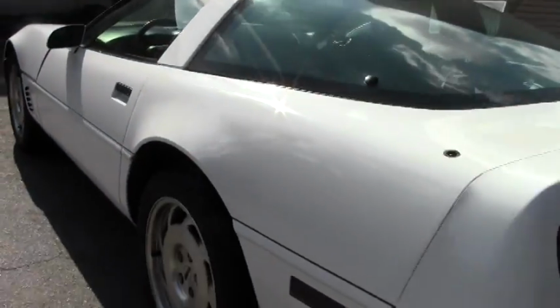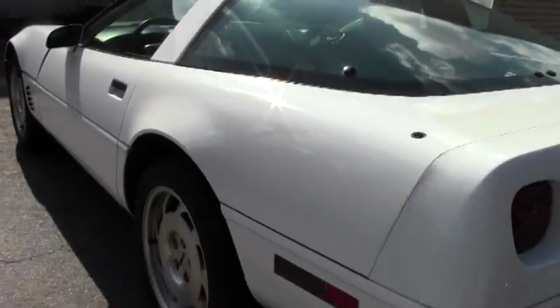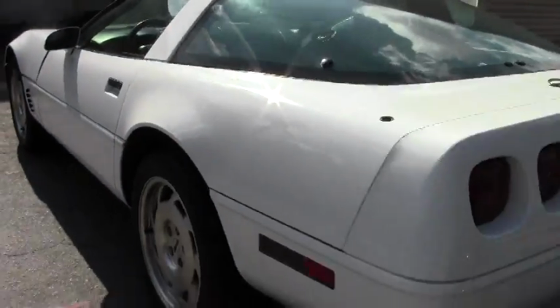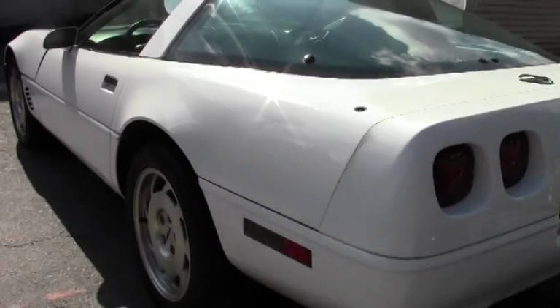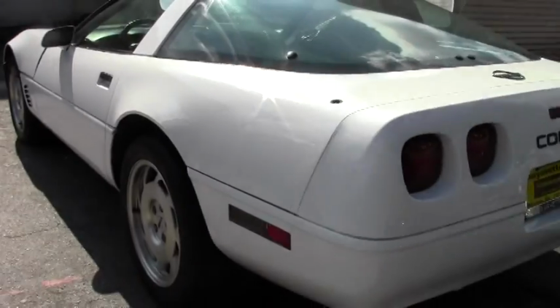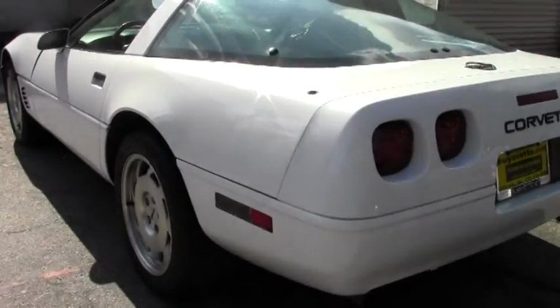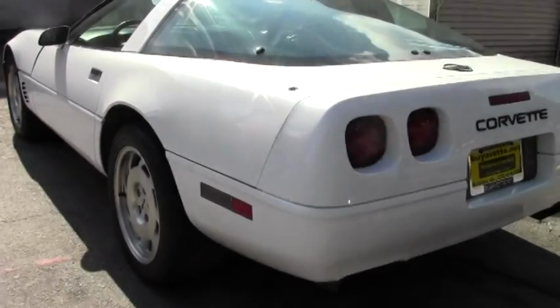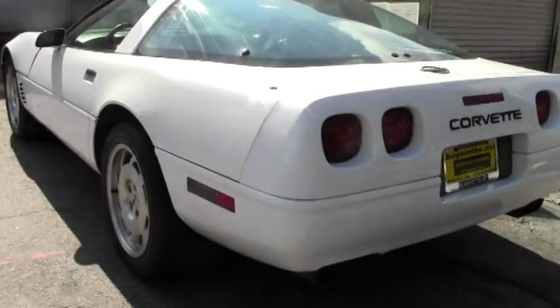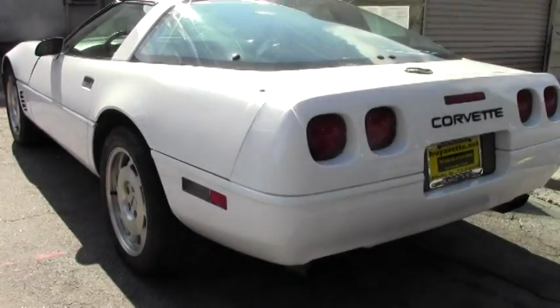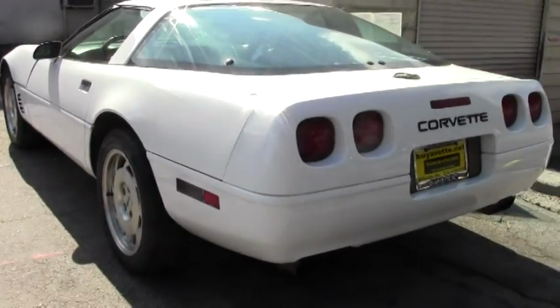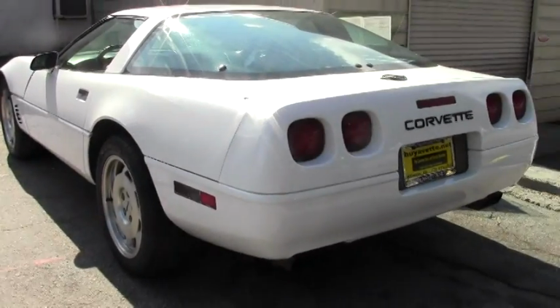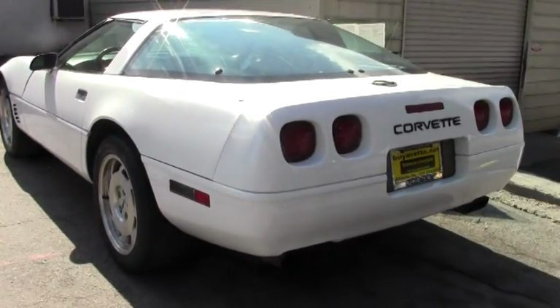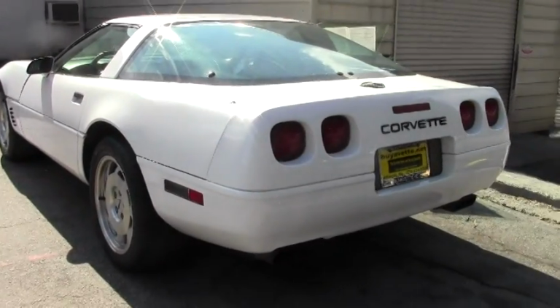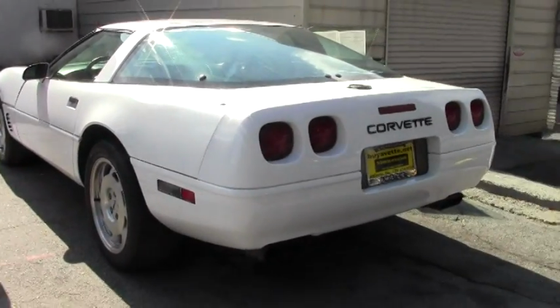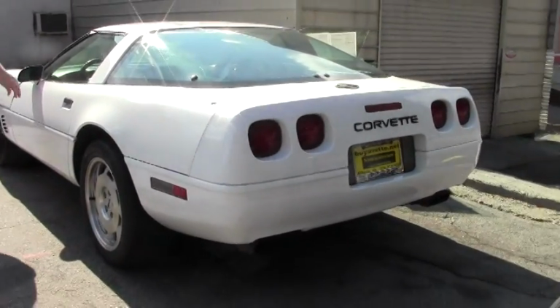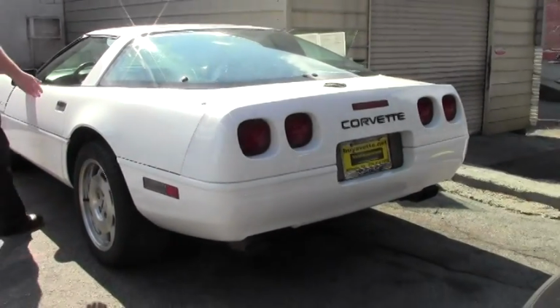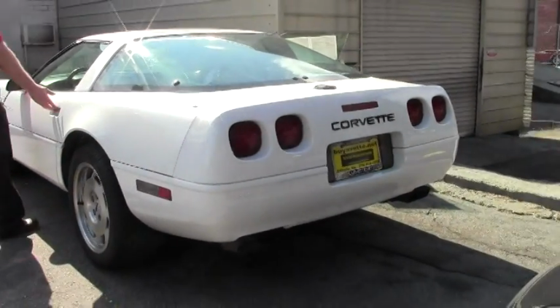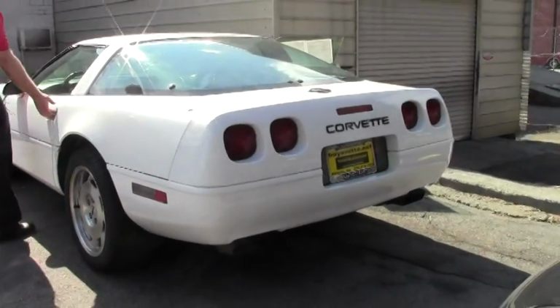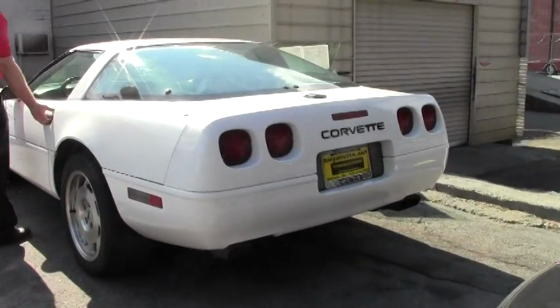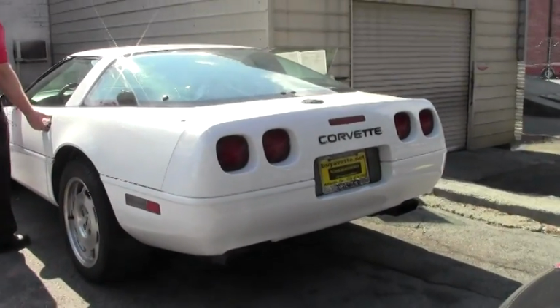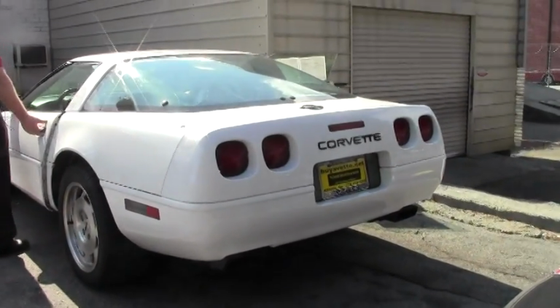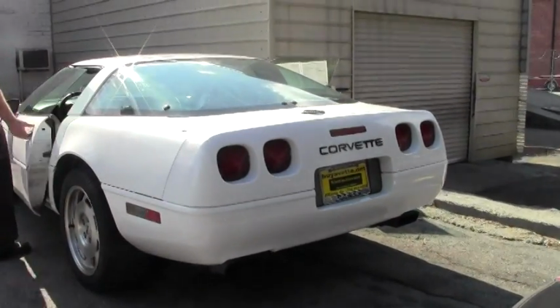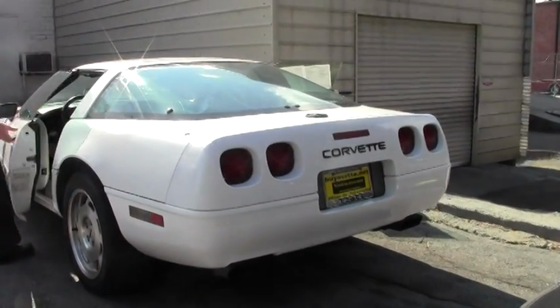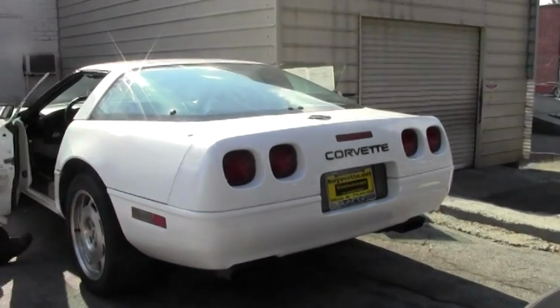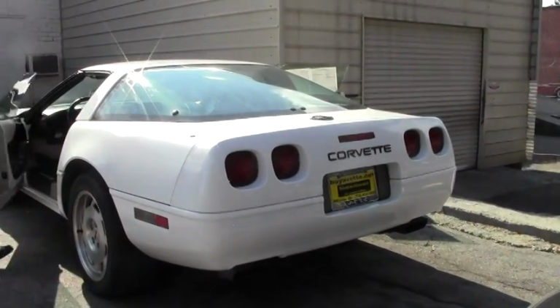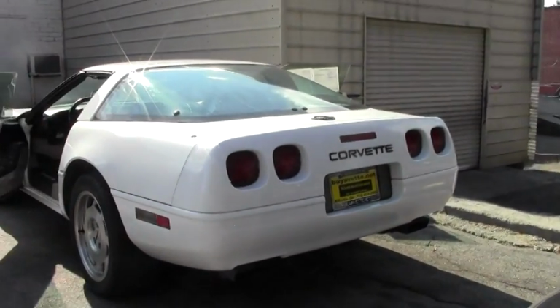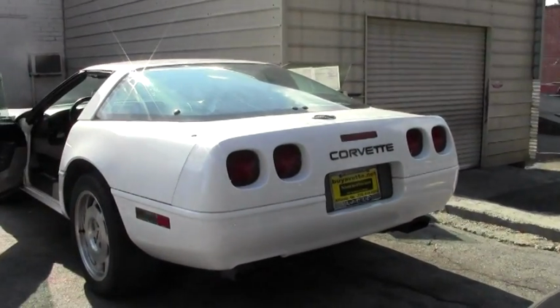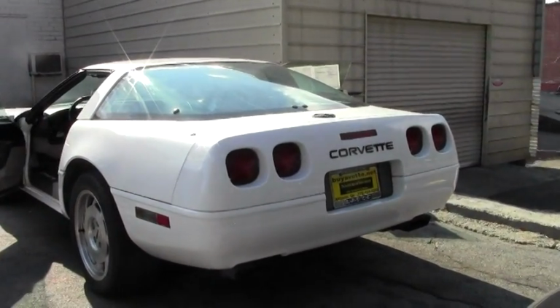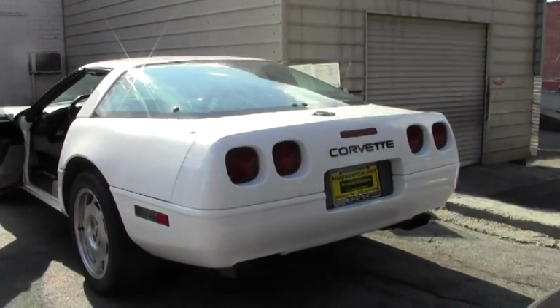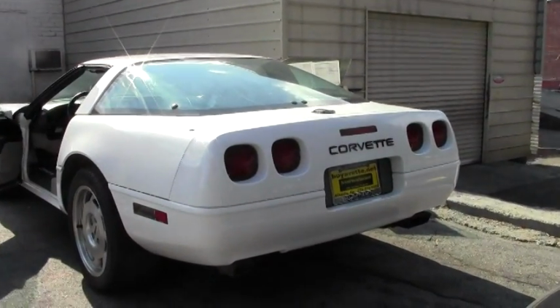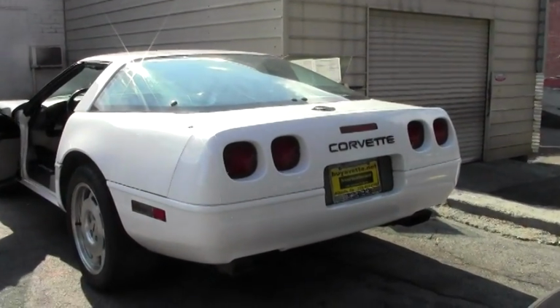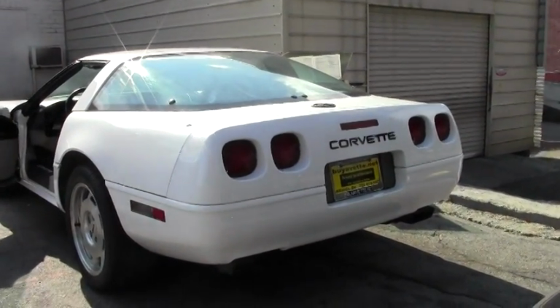The LT1 engine in 1996 puts out 300 horsepower, so plenty of power.